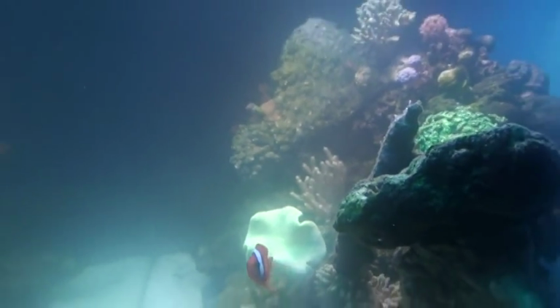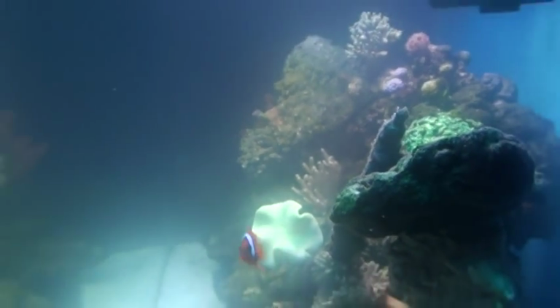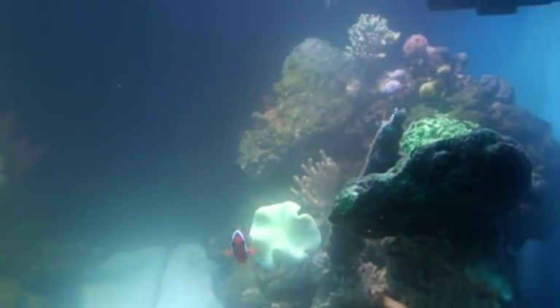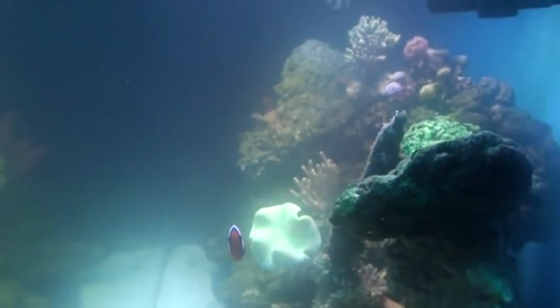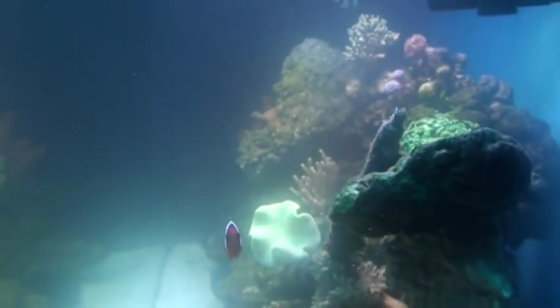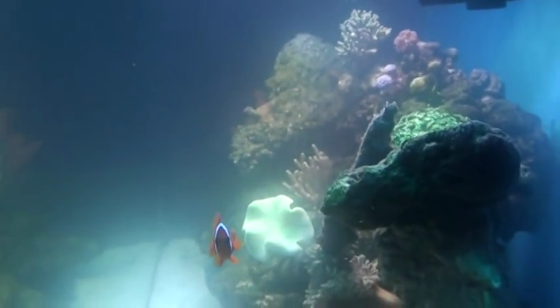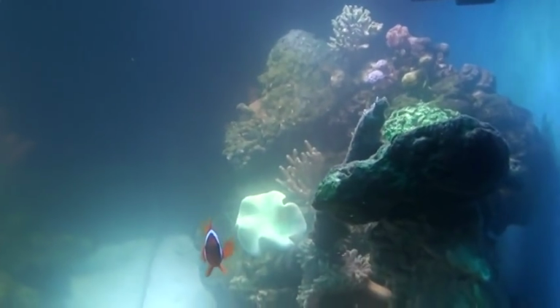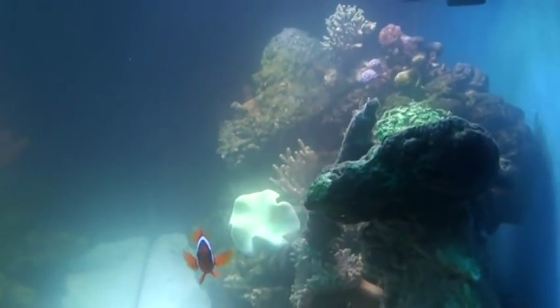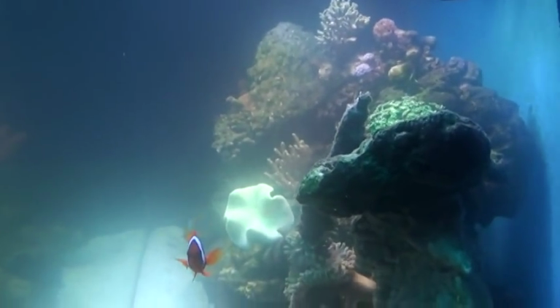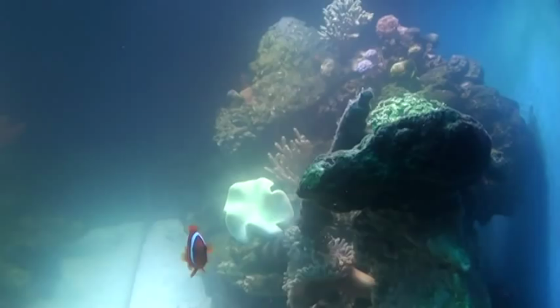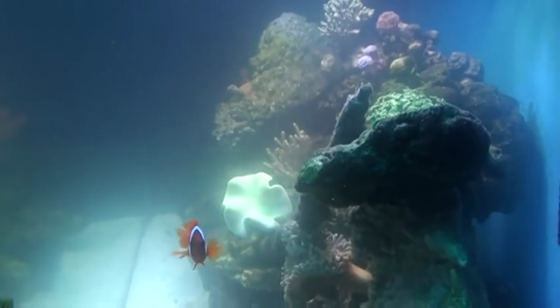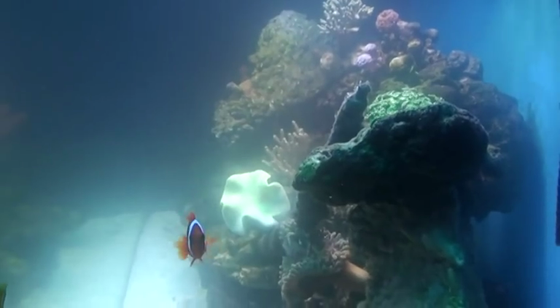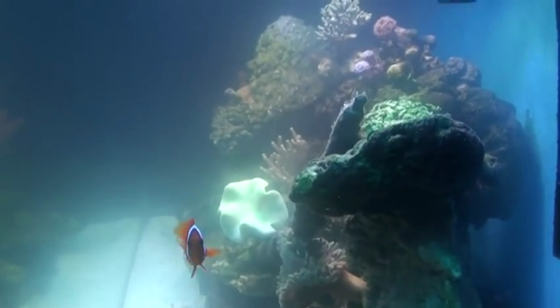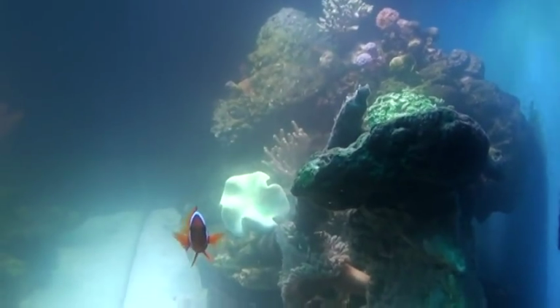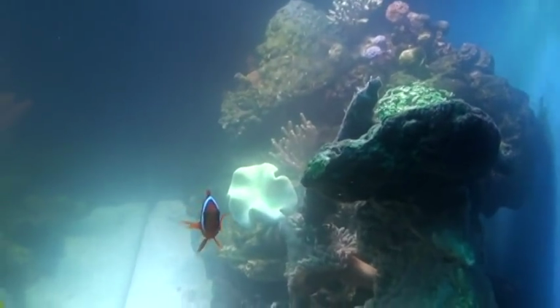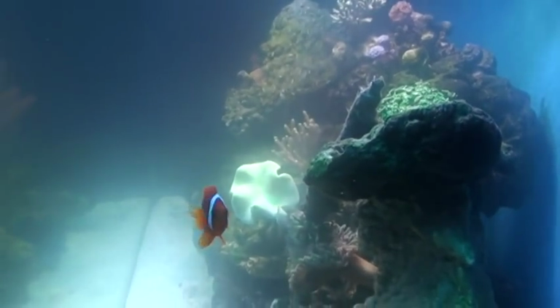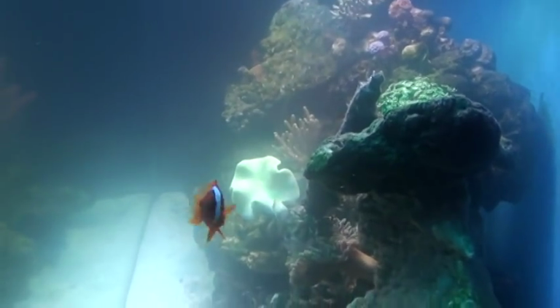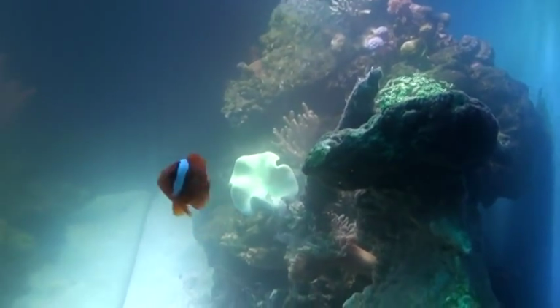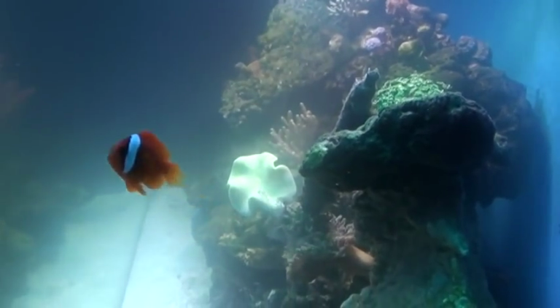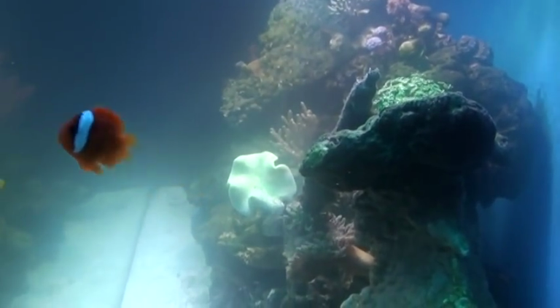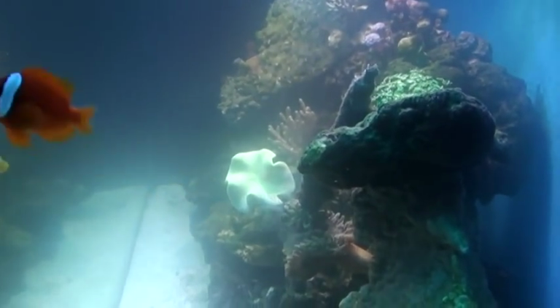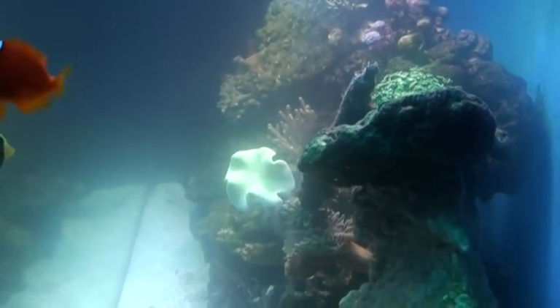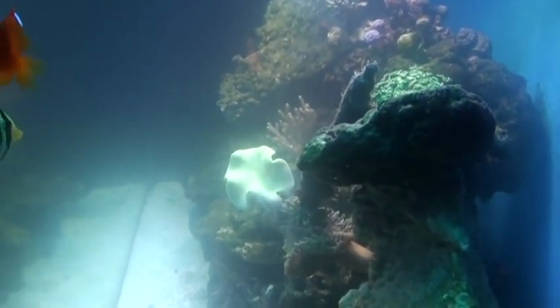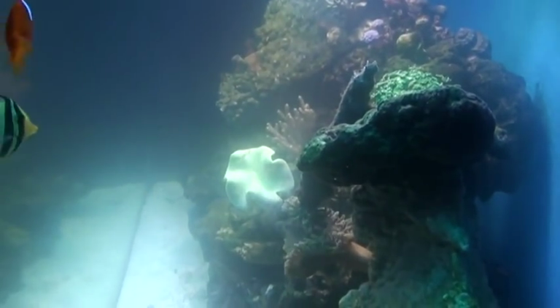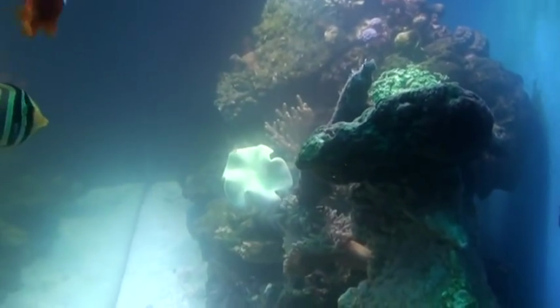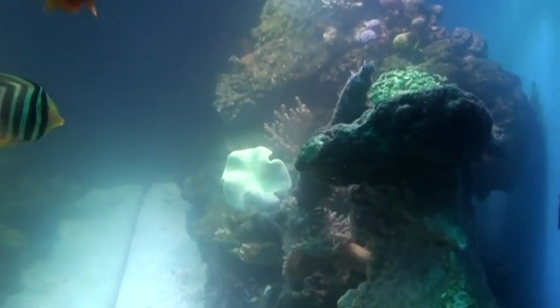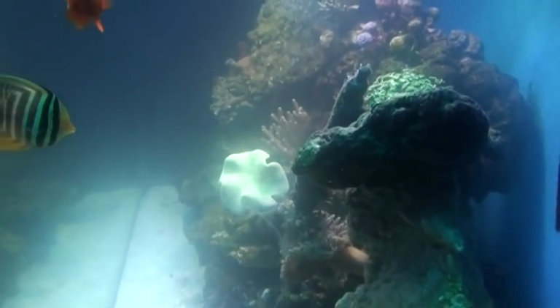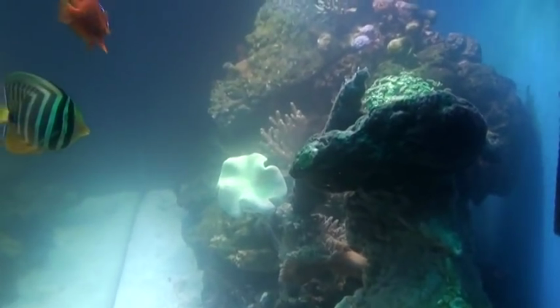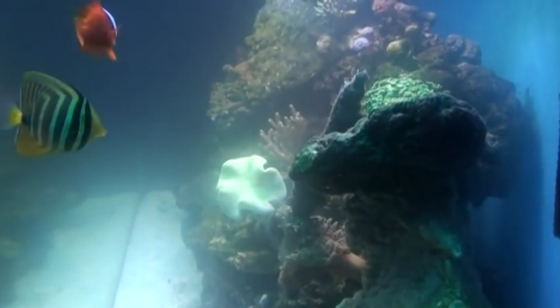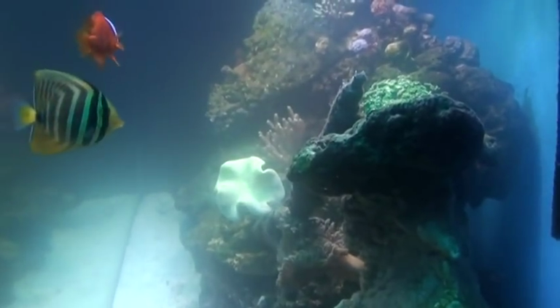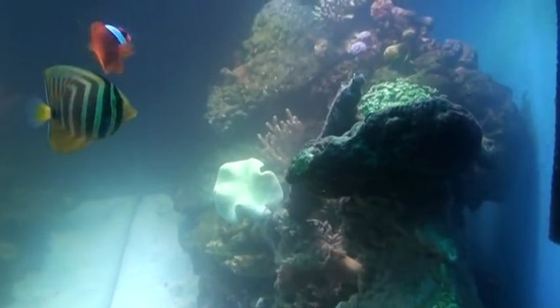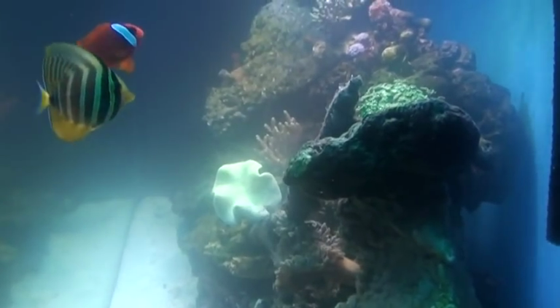This tank — if I had videotaped it when it first started doing this, the water was super clear.